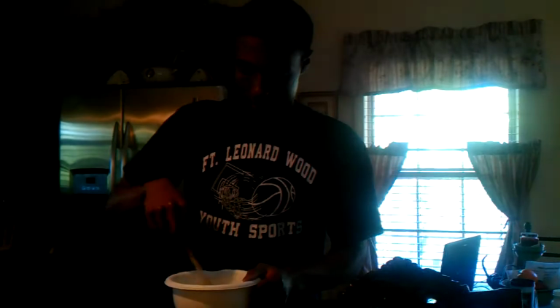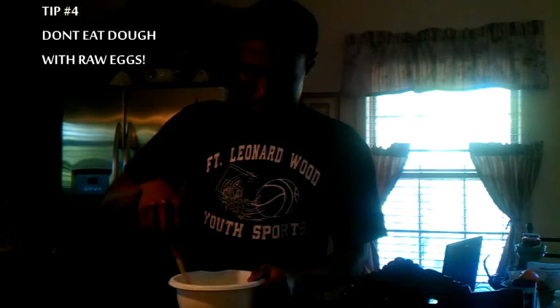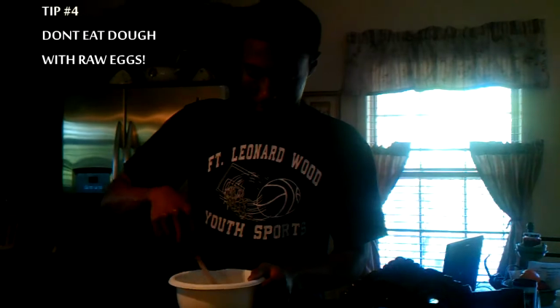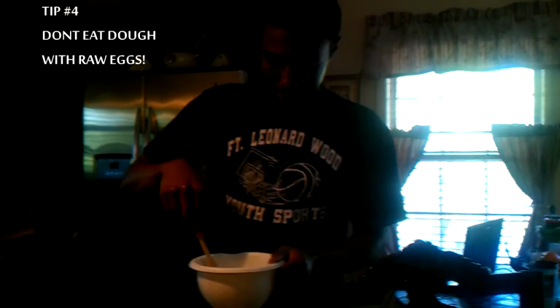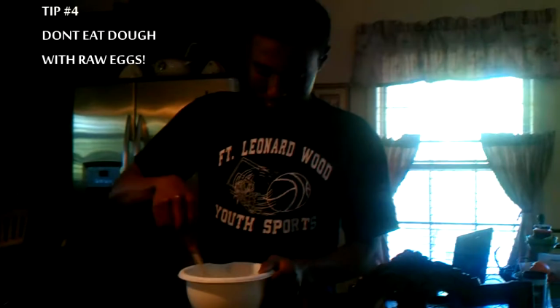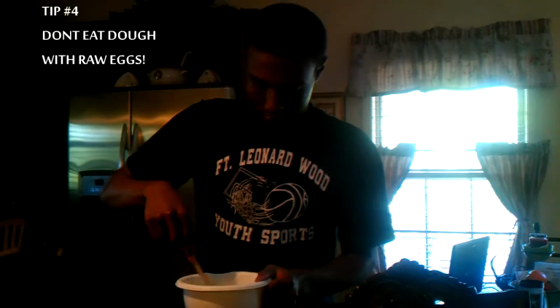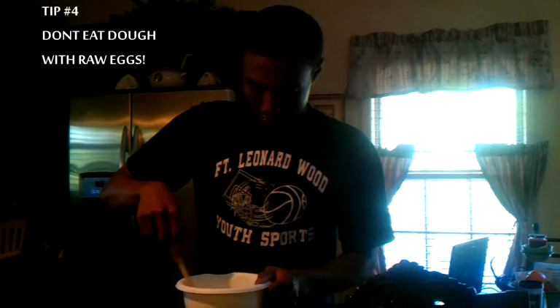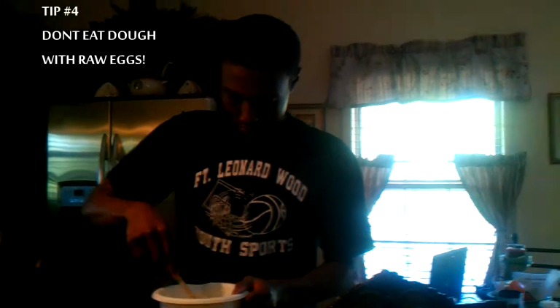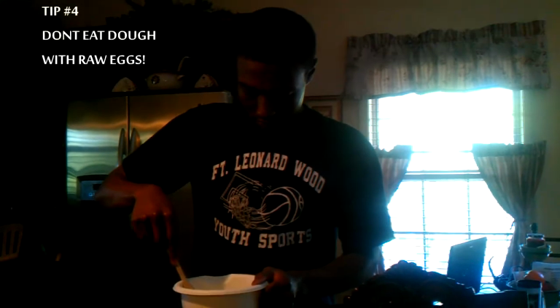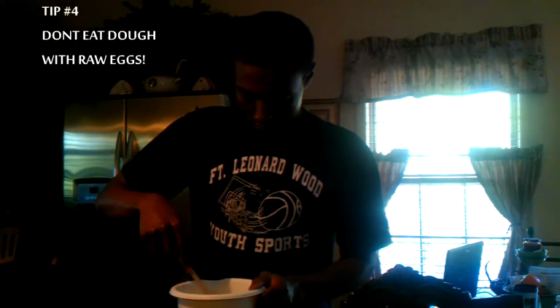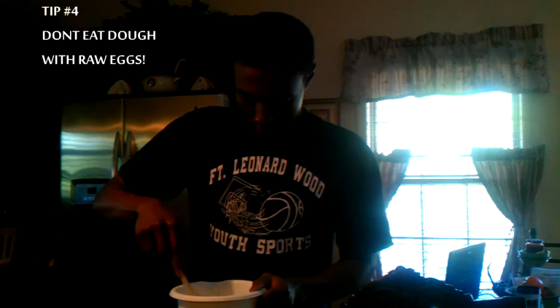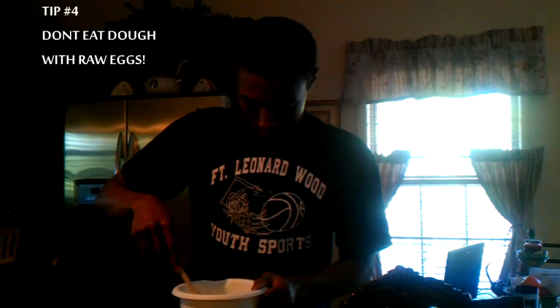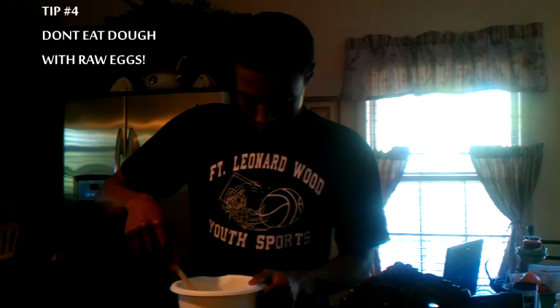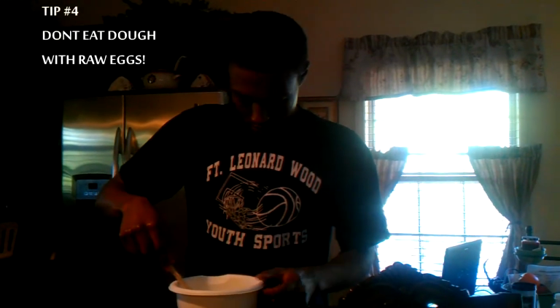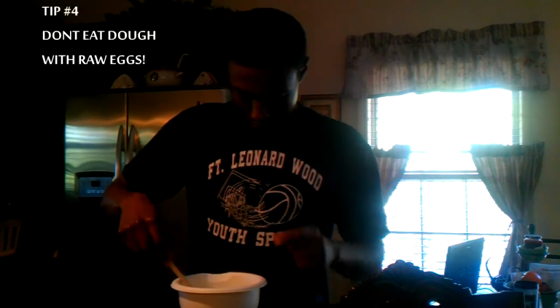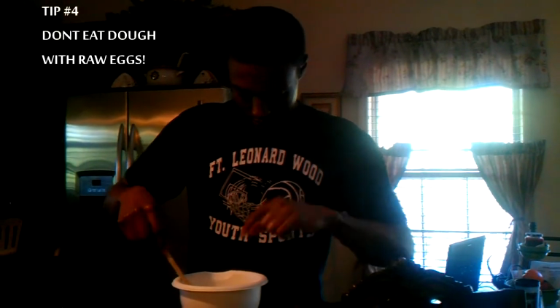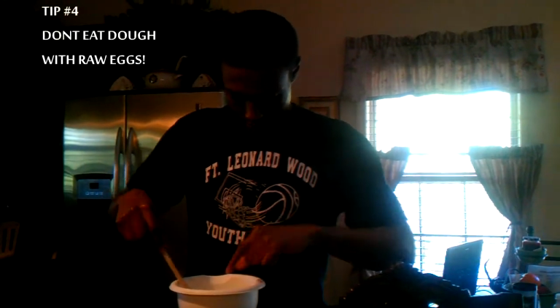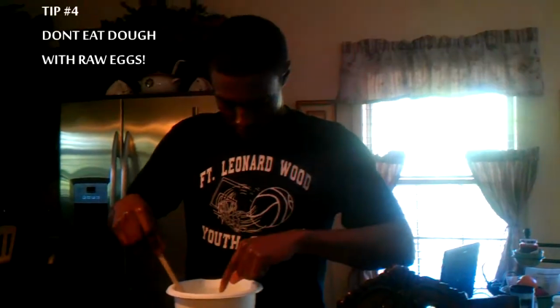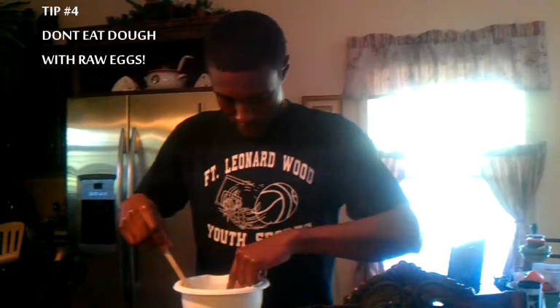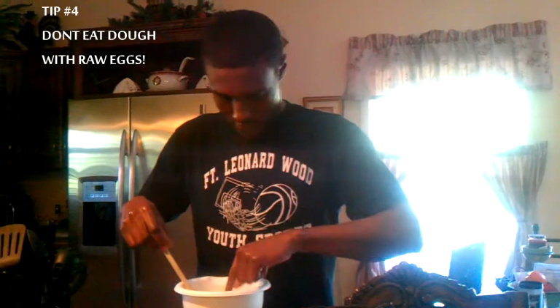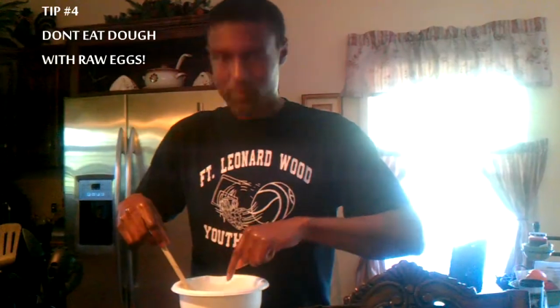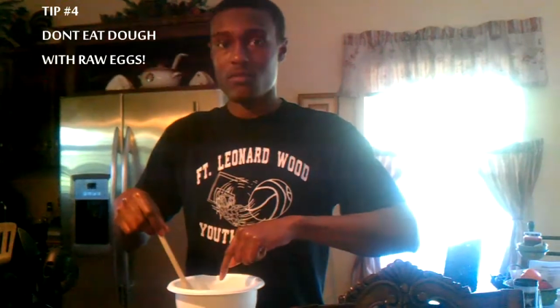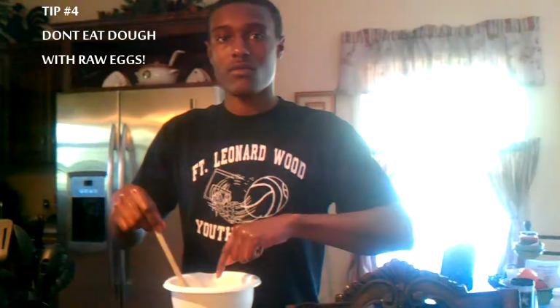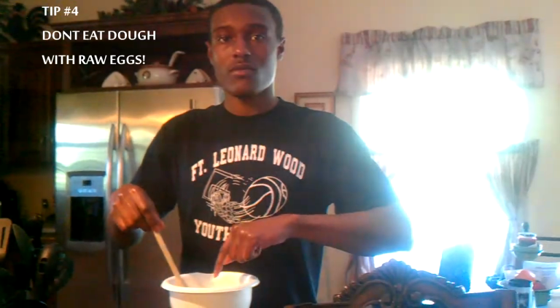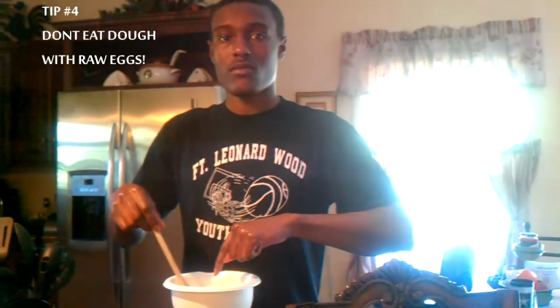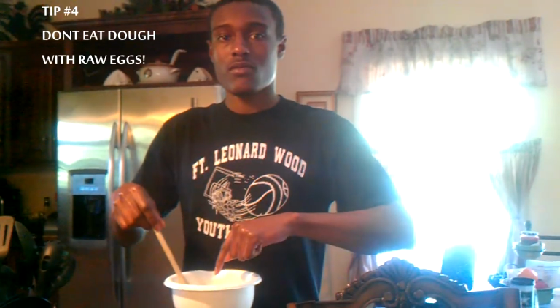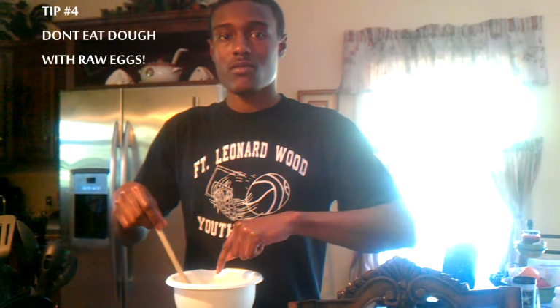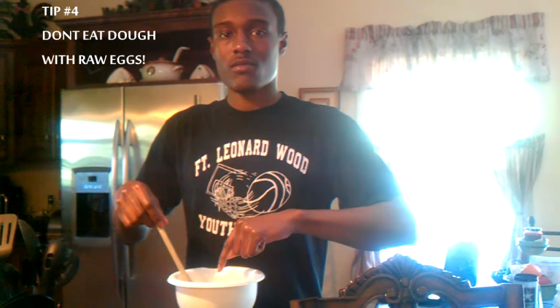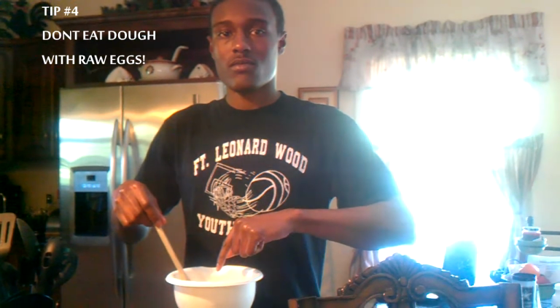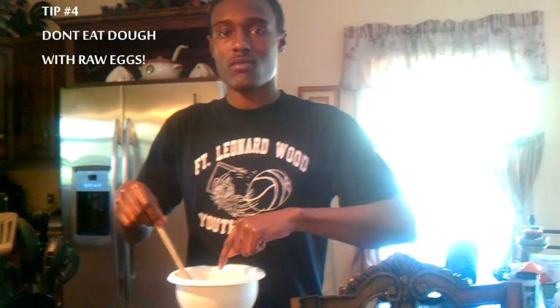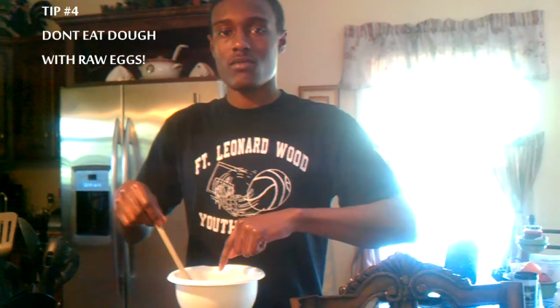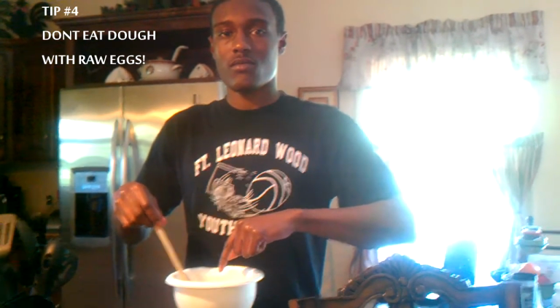Tip number four: now I know it seems tempting, but don't eat raw cookie dough. Uncooked eggs can contain salmonella.